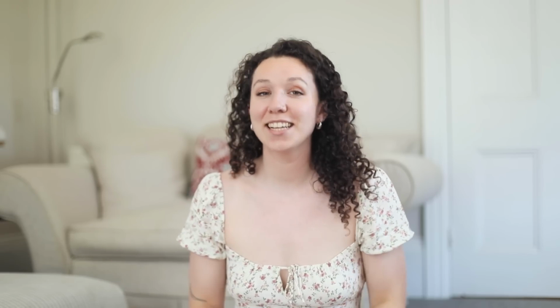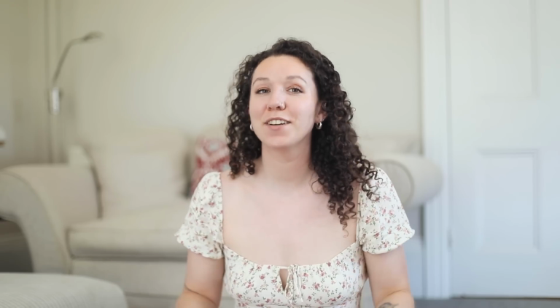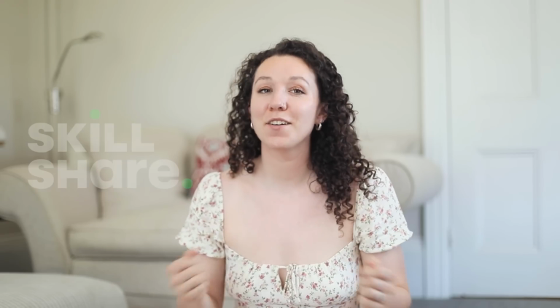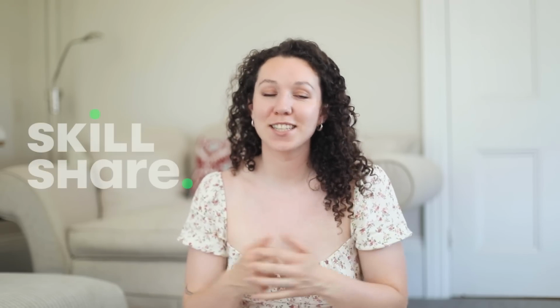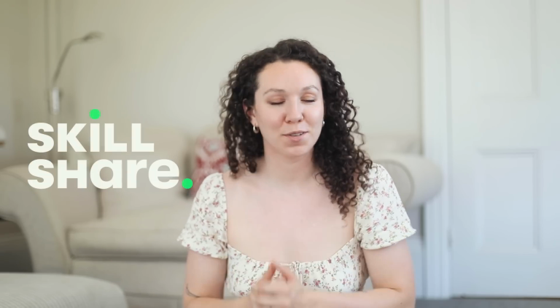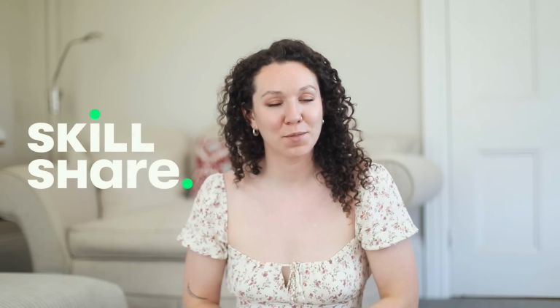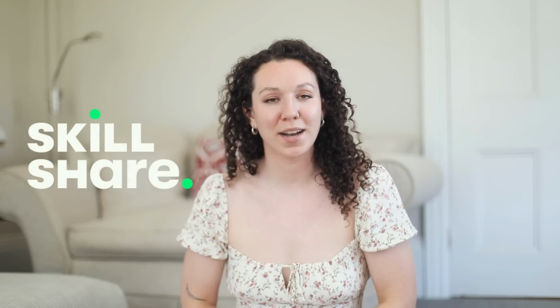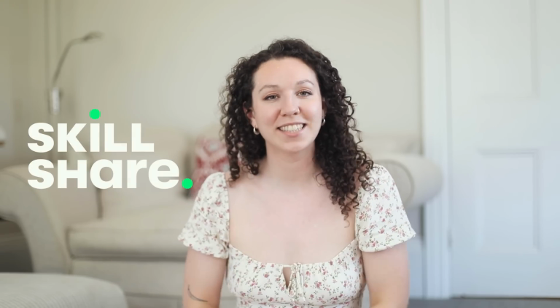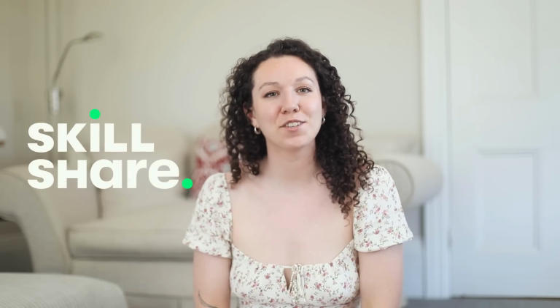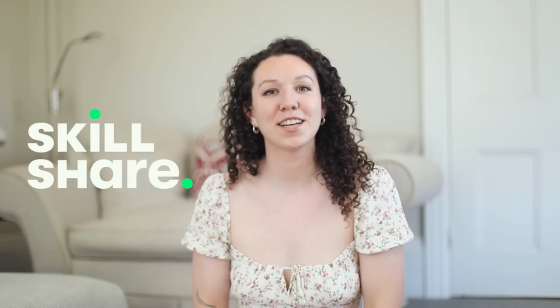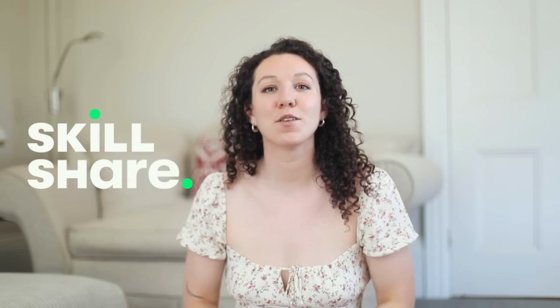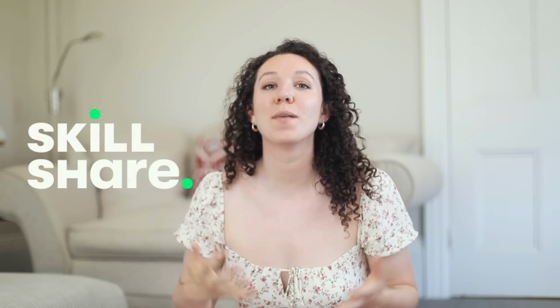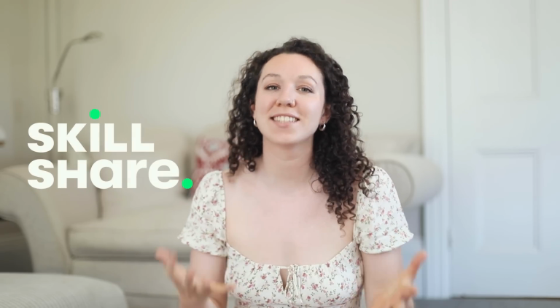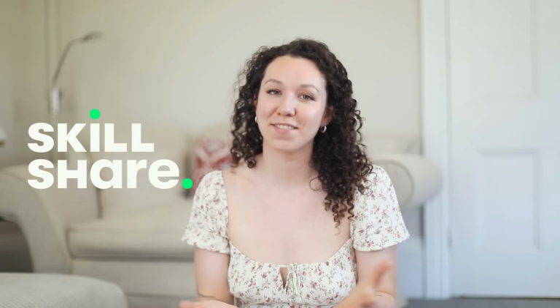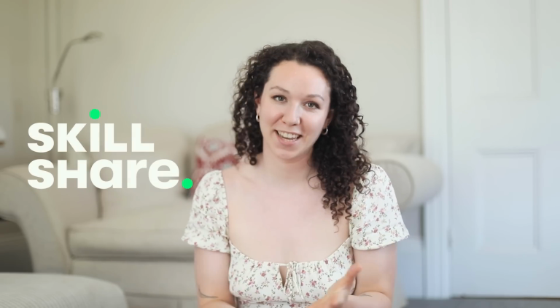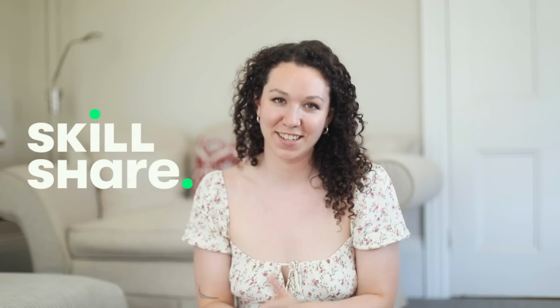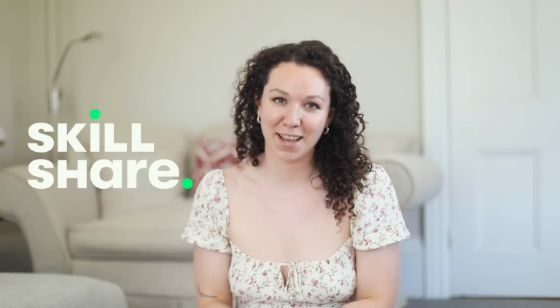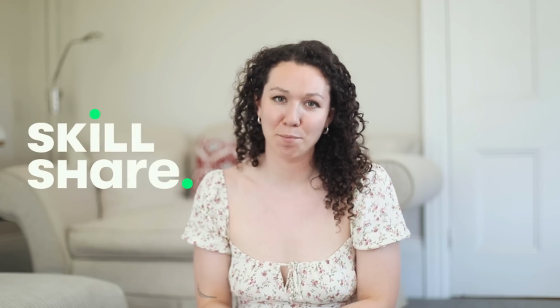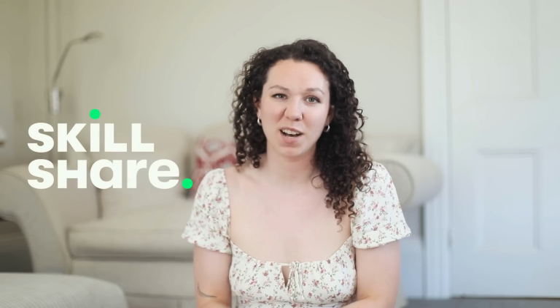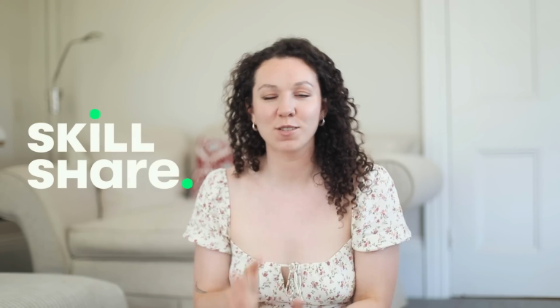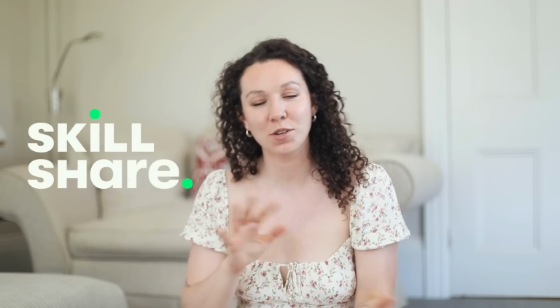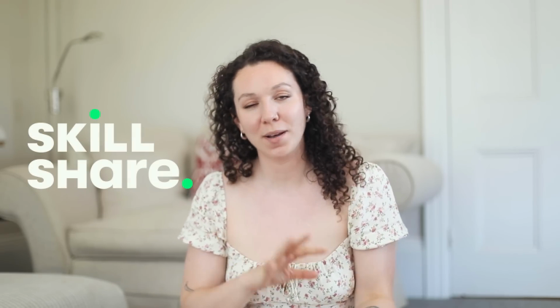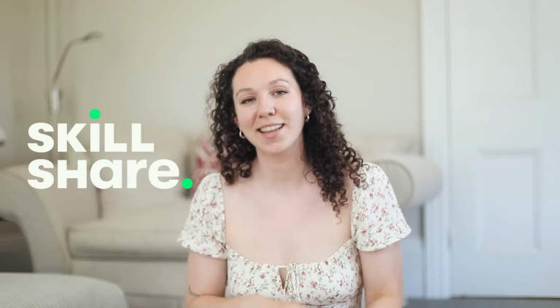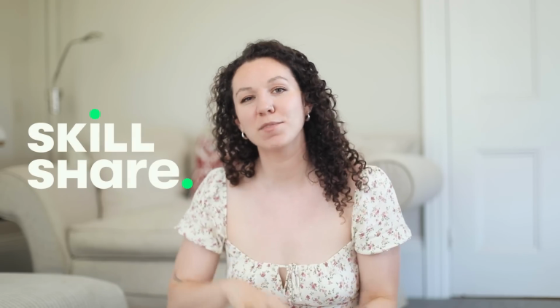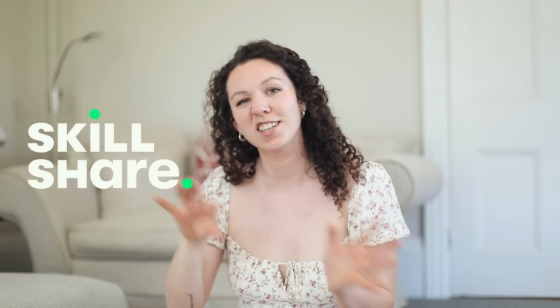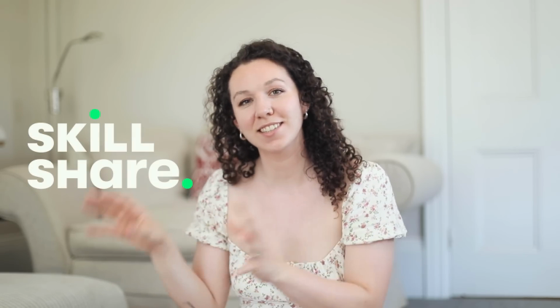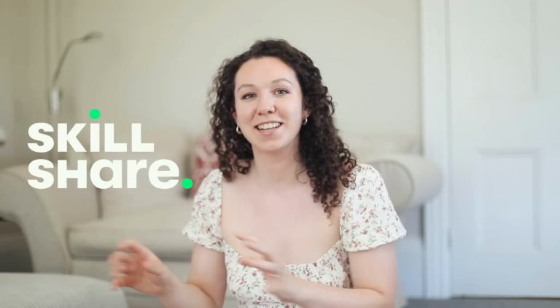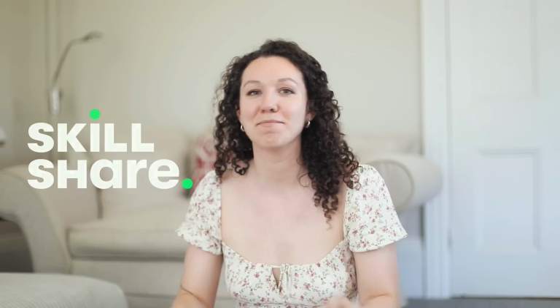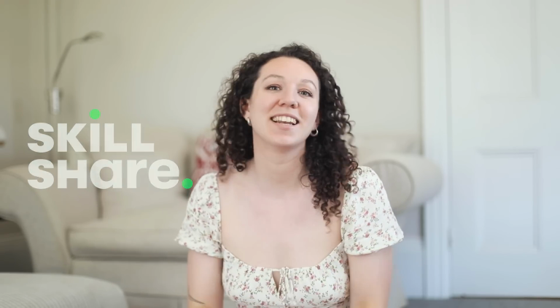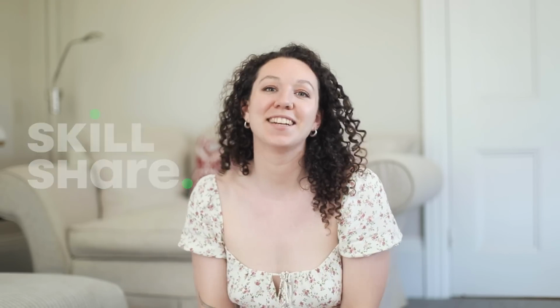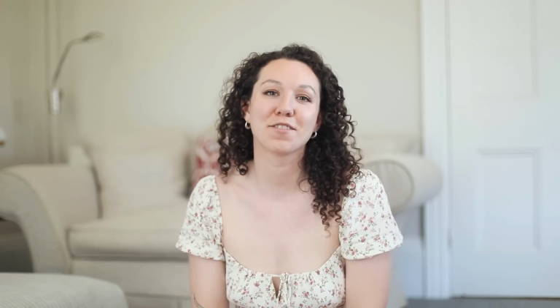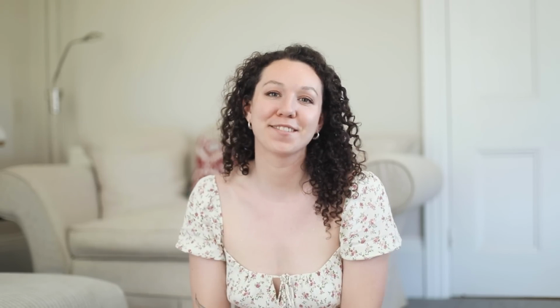Today's video is sponsored by Skillshare, so a massive thank you to them, but we'll talk about them just a little bit later on.